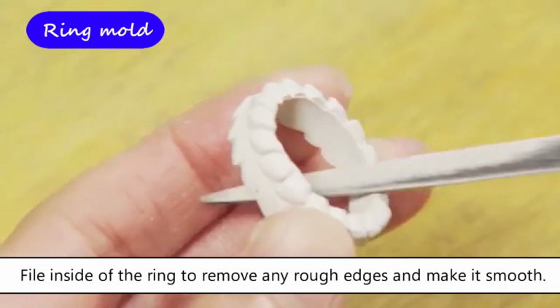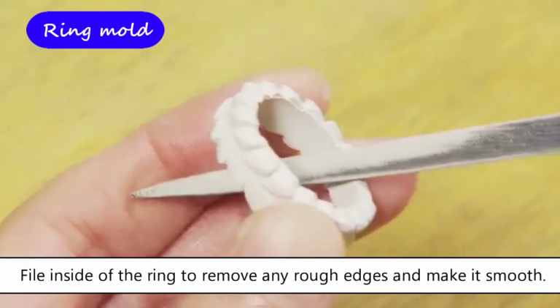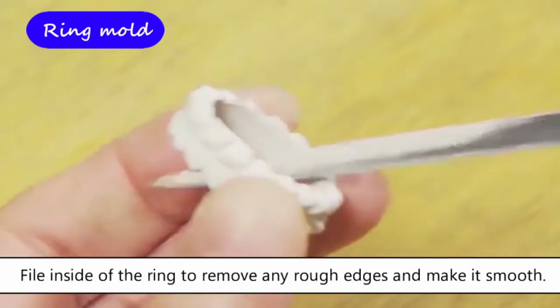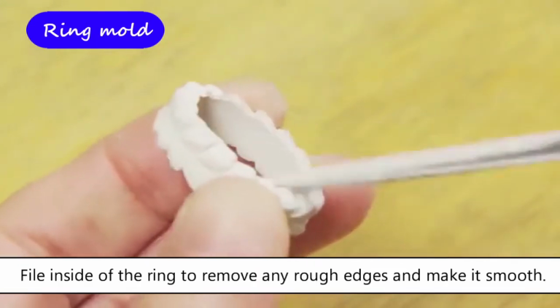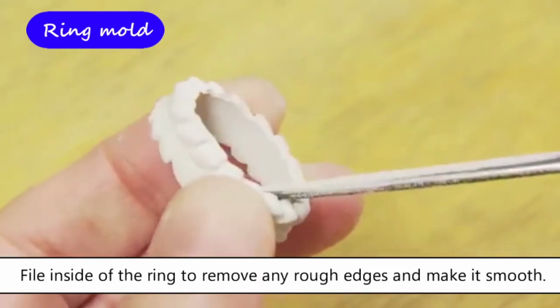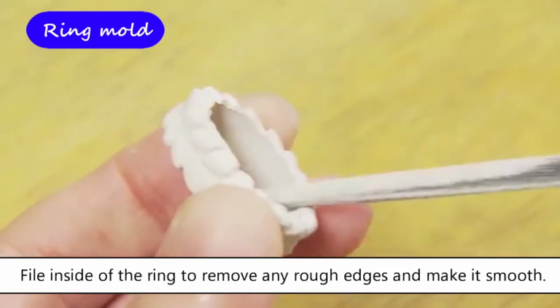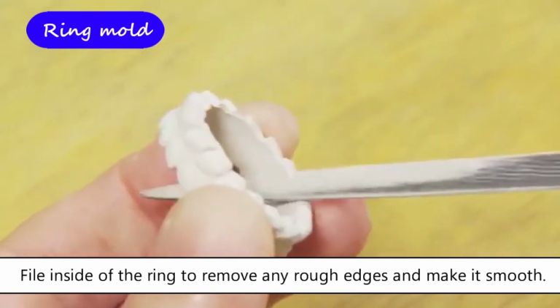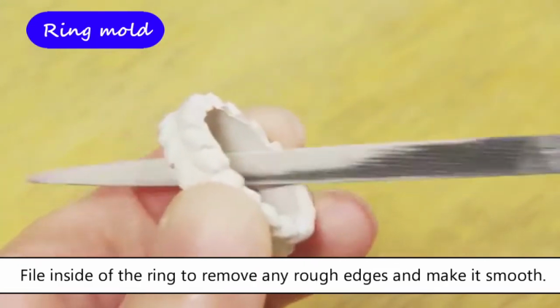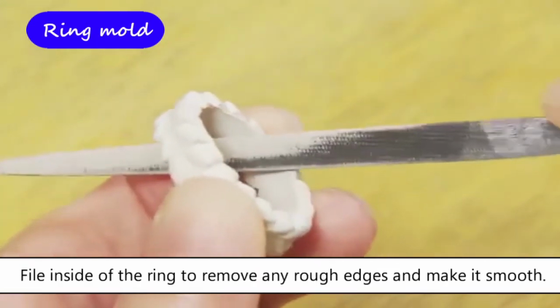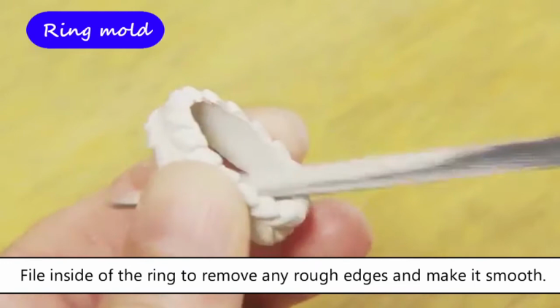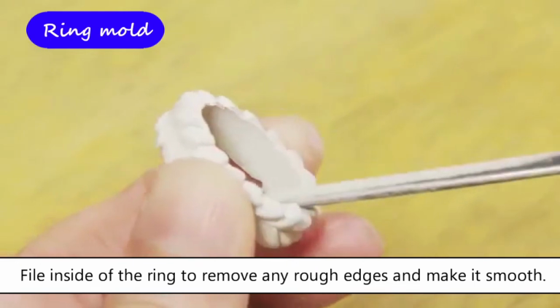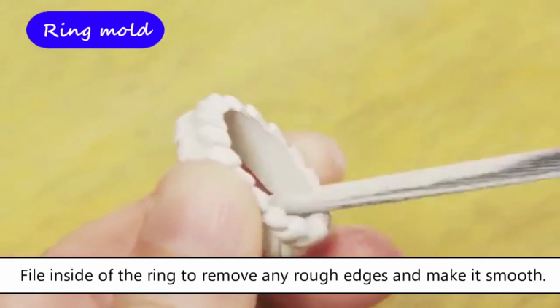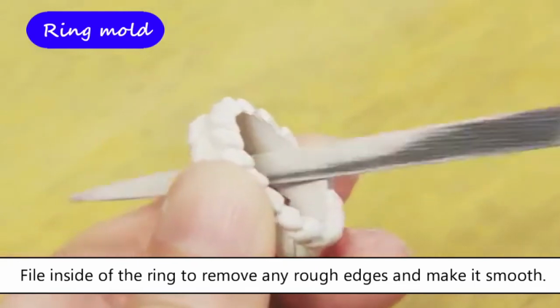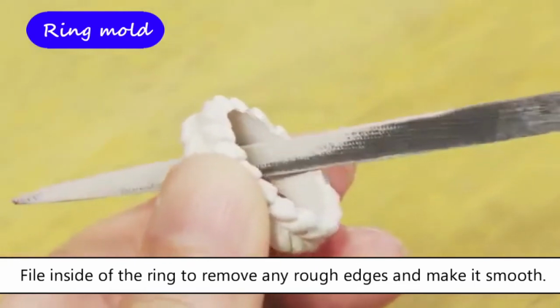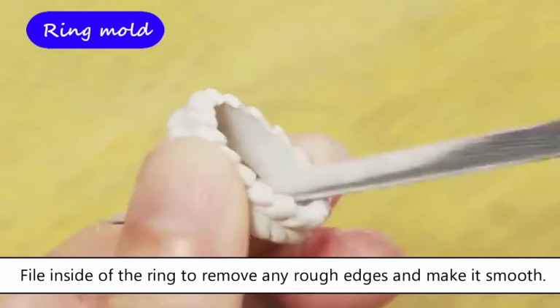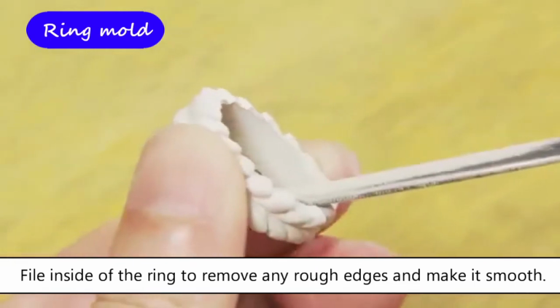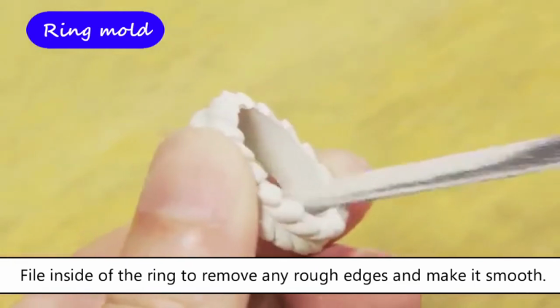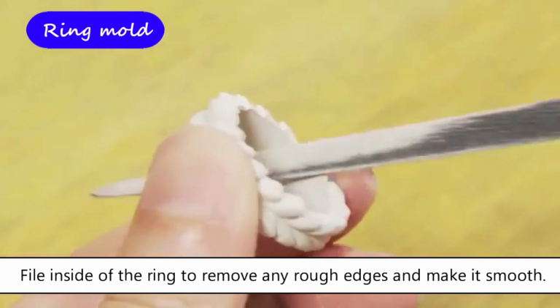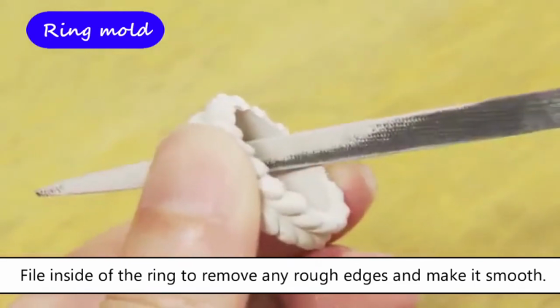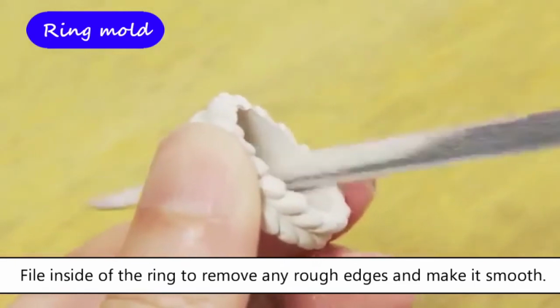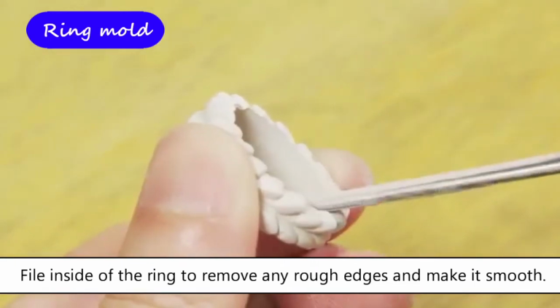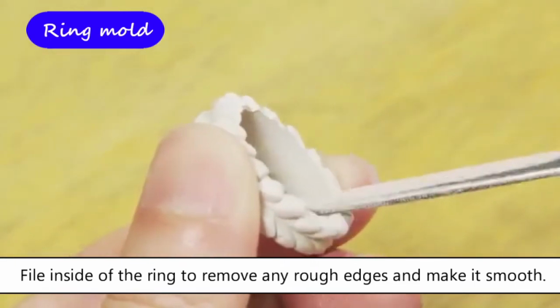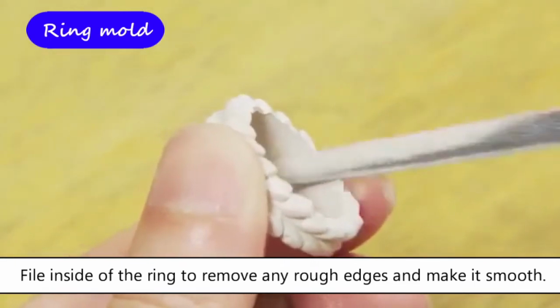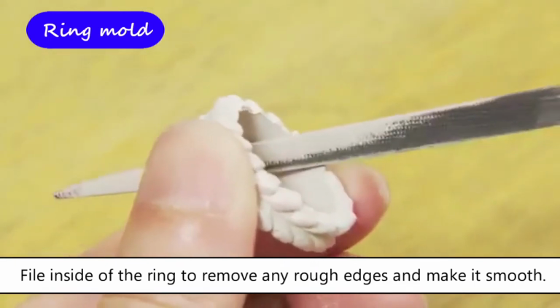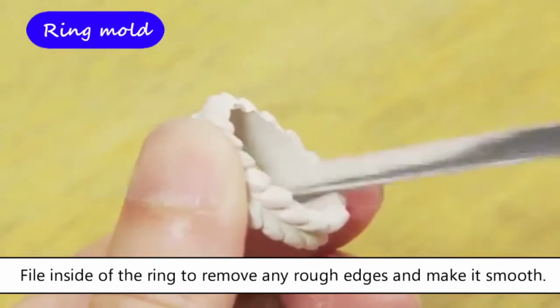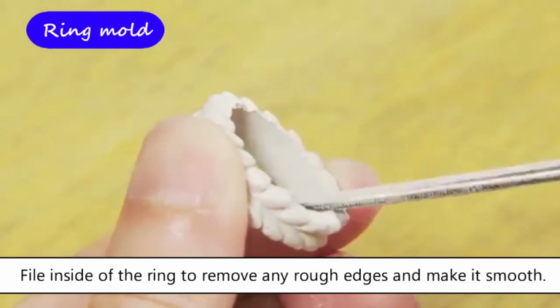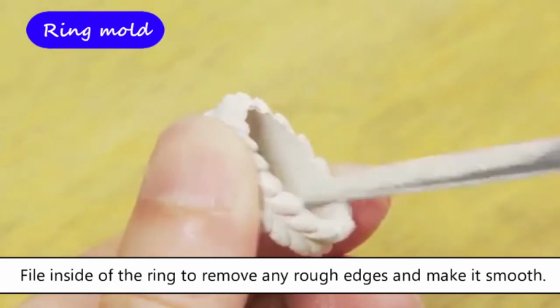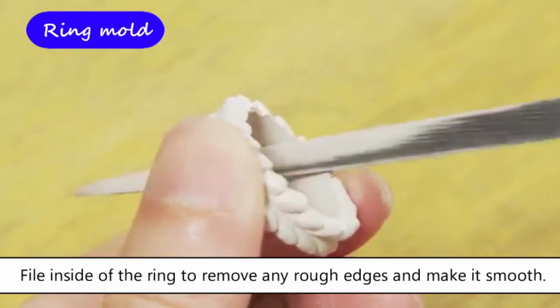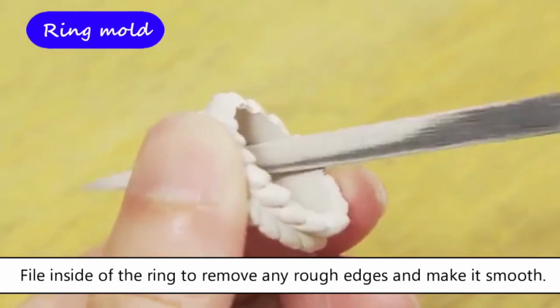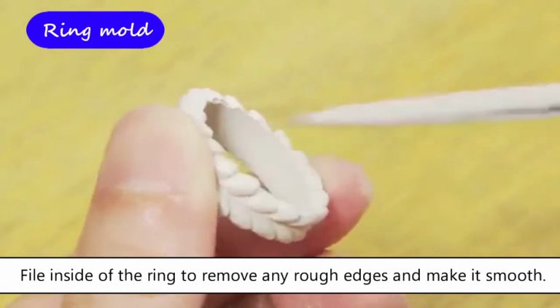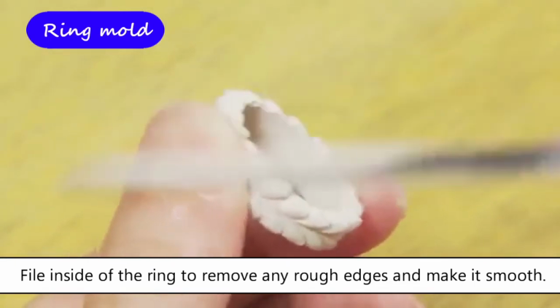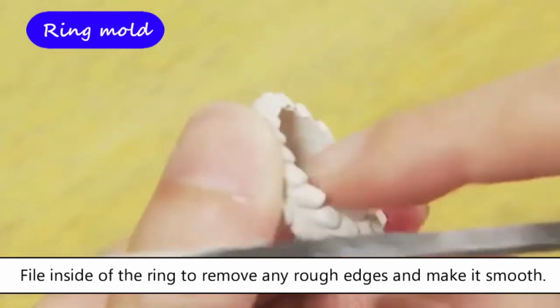File the inside of the ring to remove any rough edges and make it smooth. Use the round part of the file when filing.